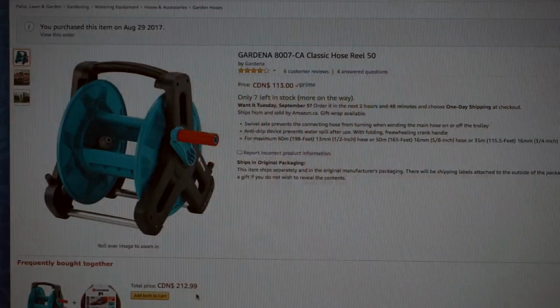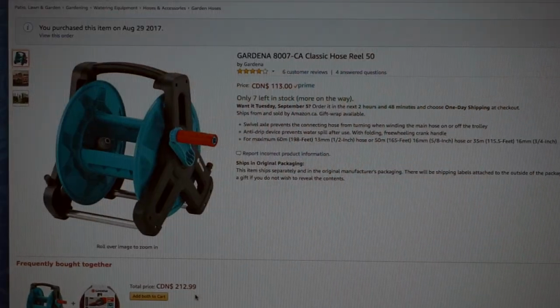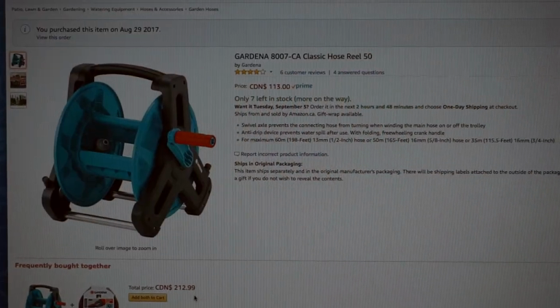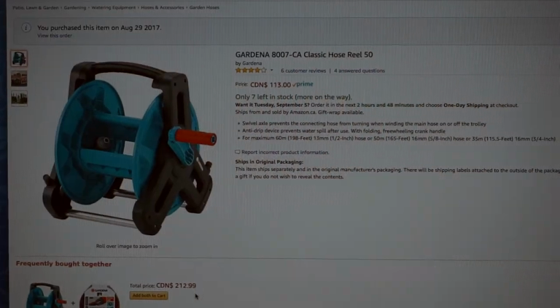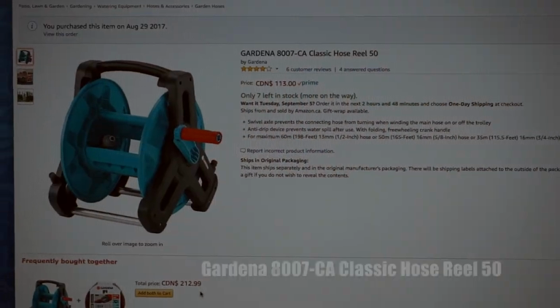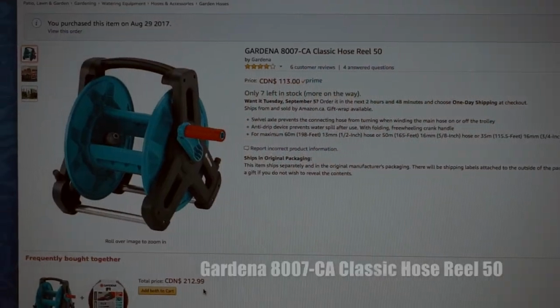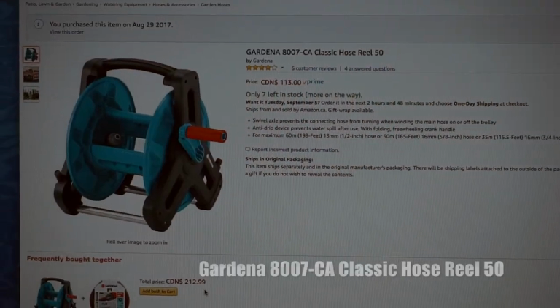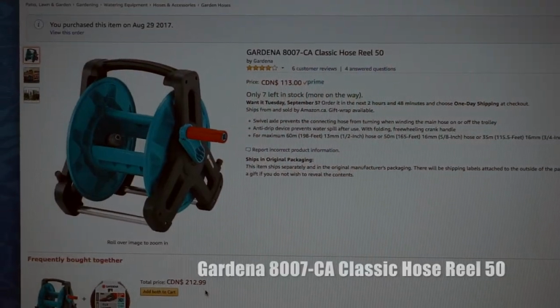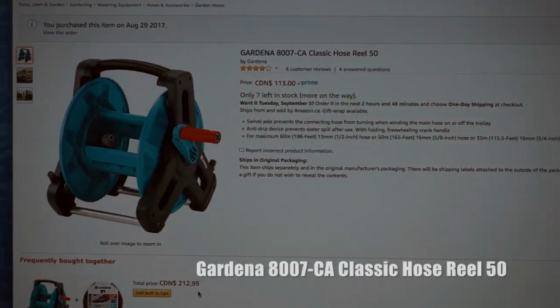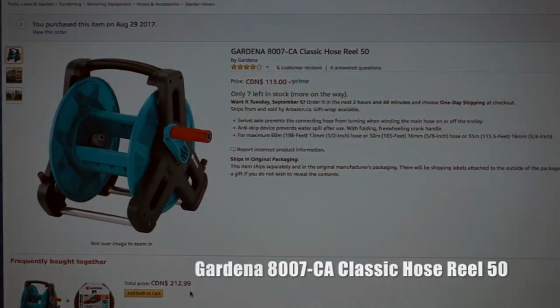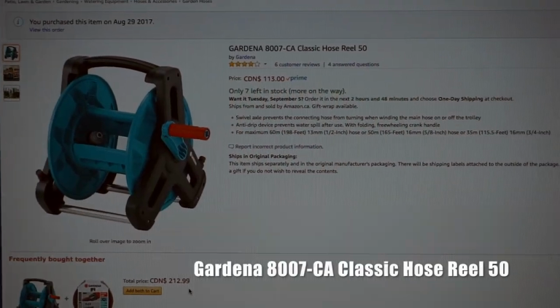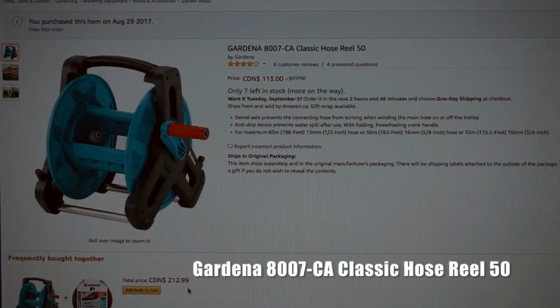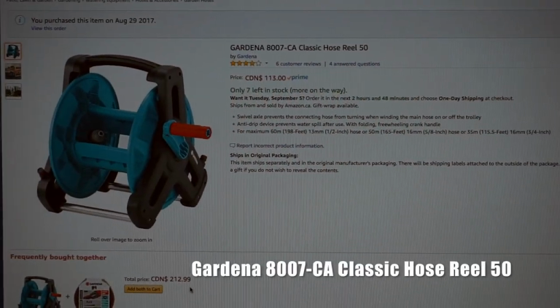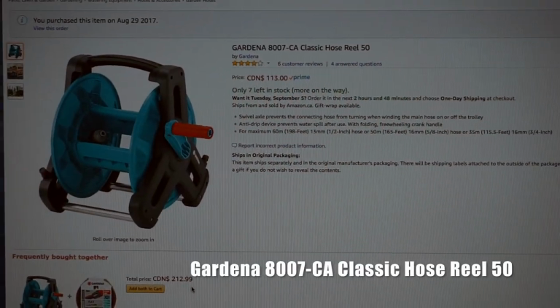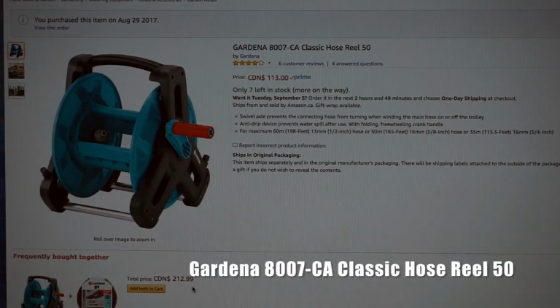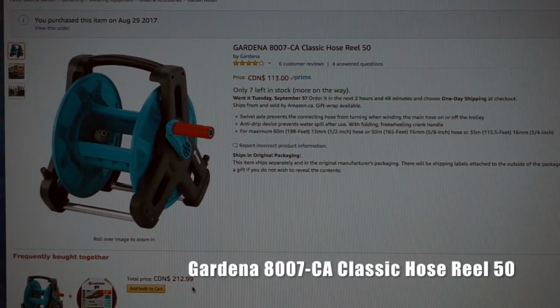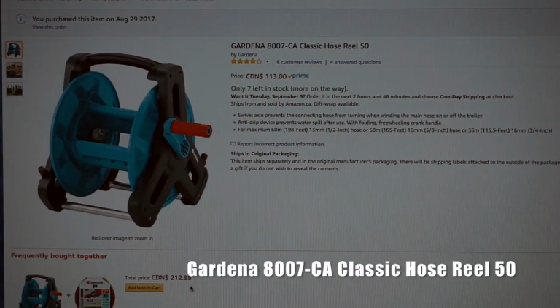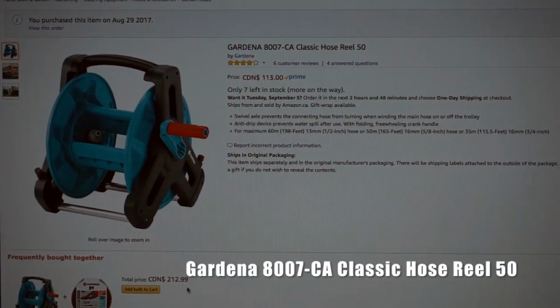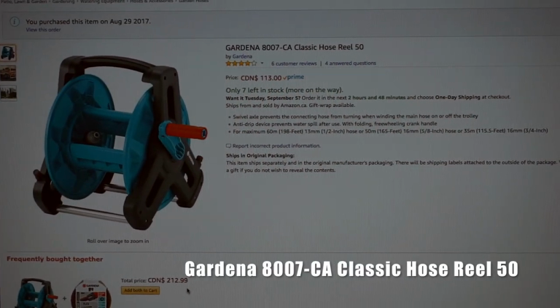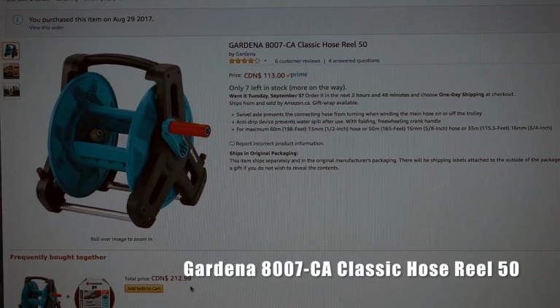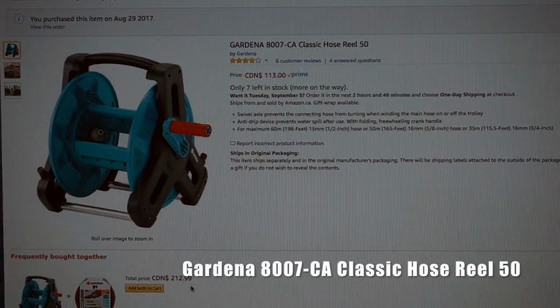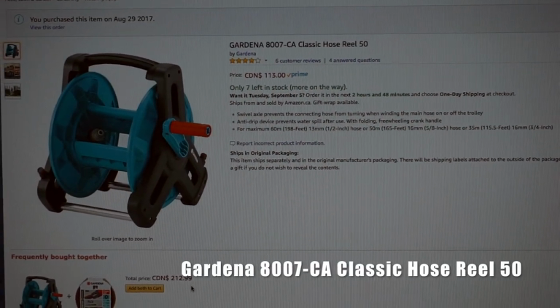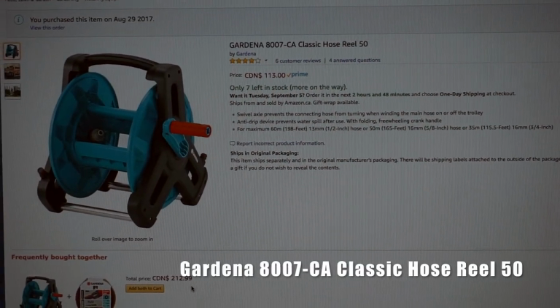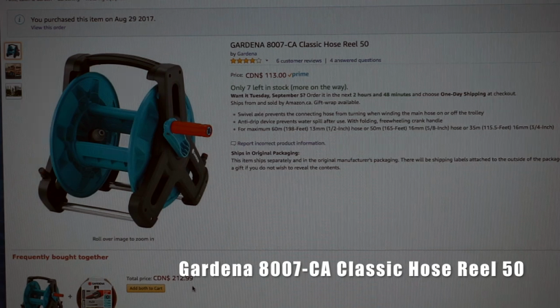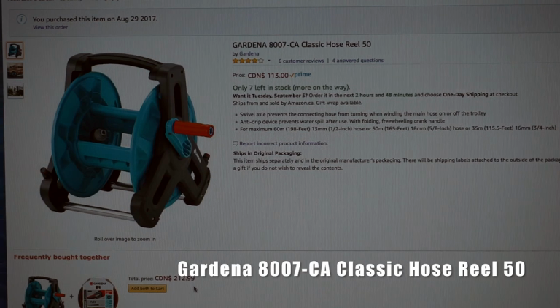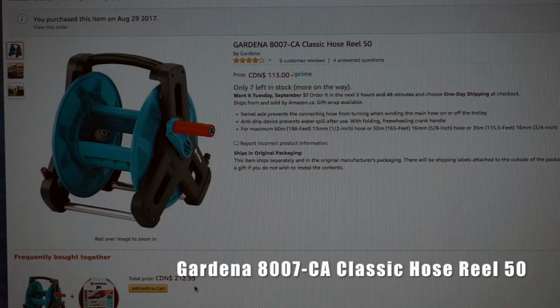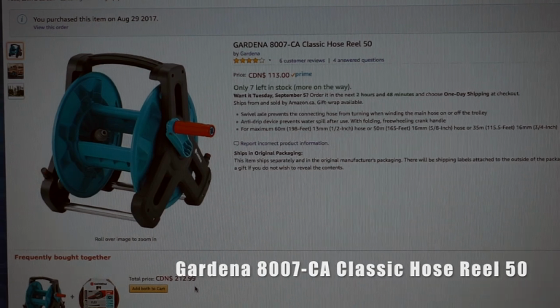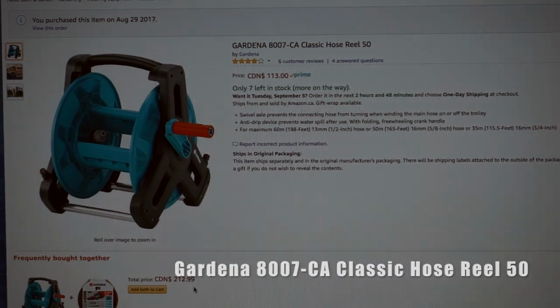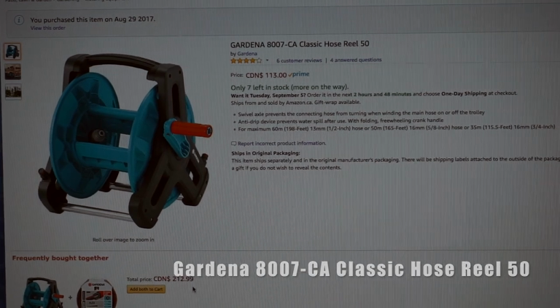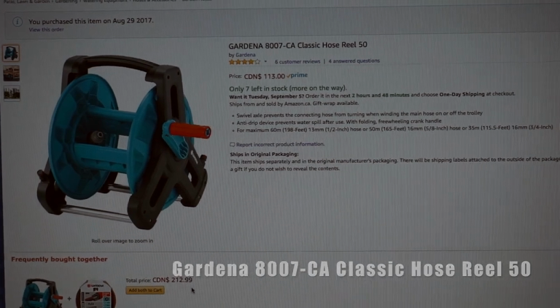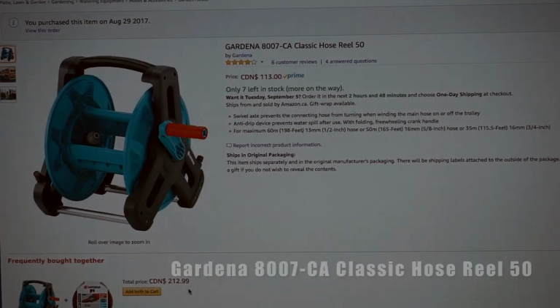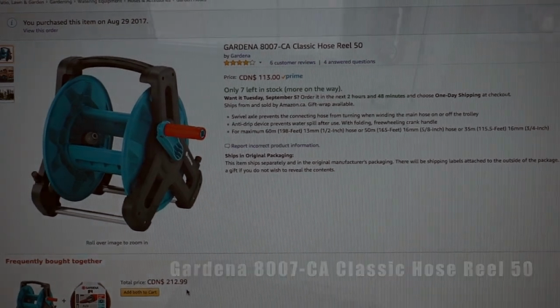How about this? I think this one will work. I just placed an order for it and I'm waiting for it to be delivered.